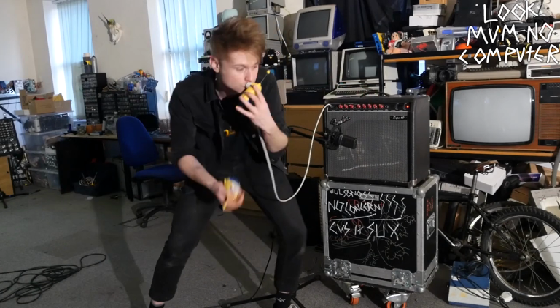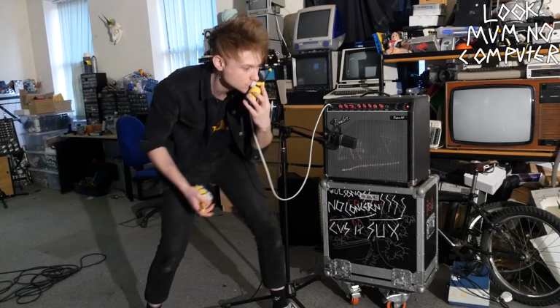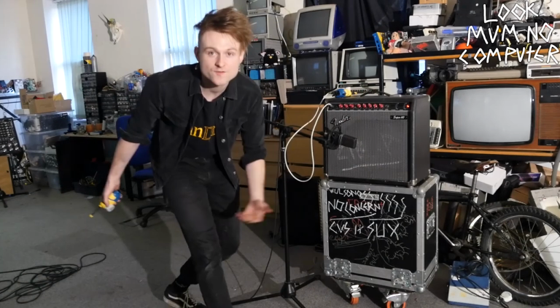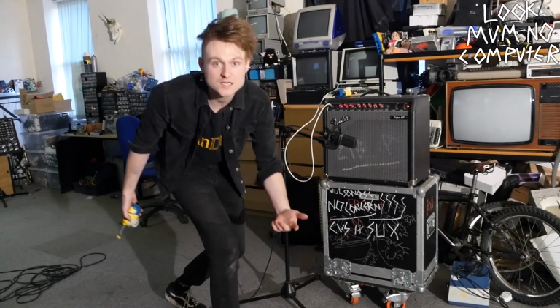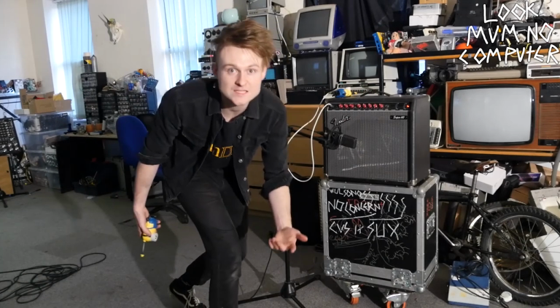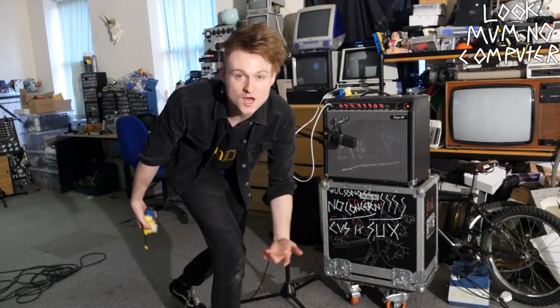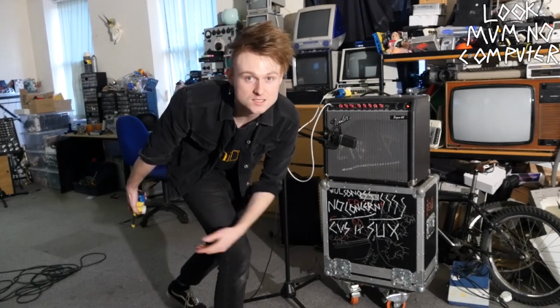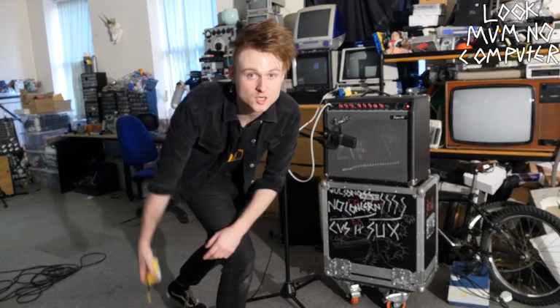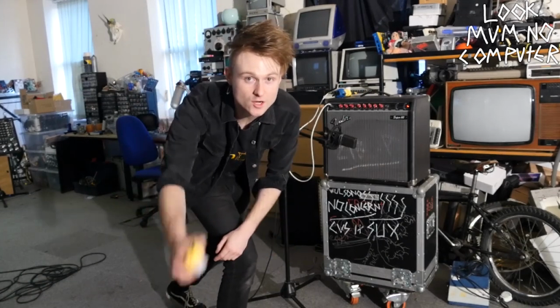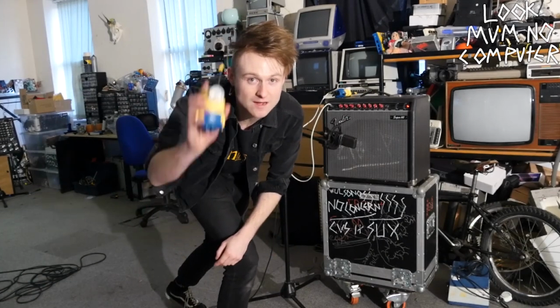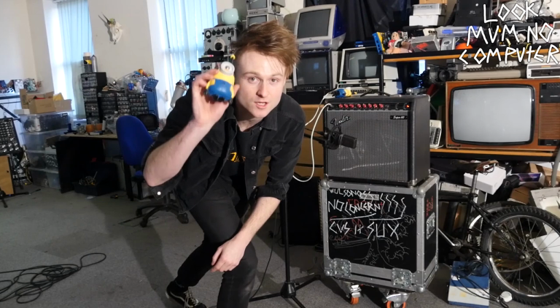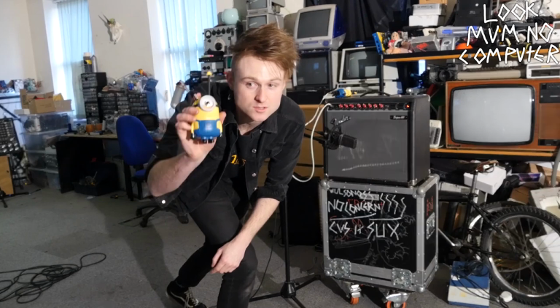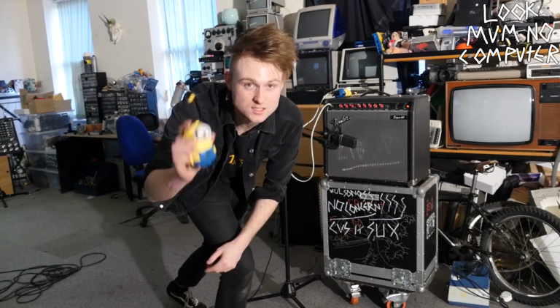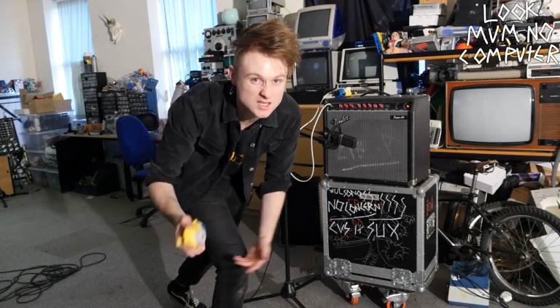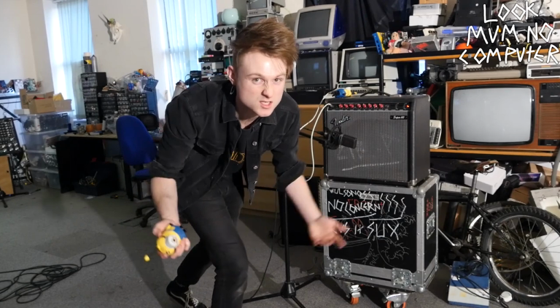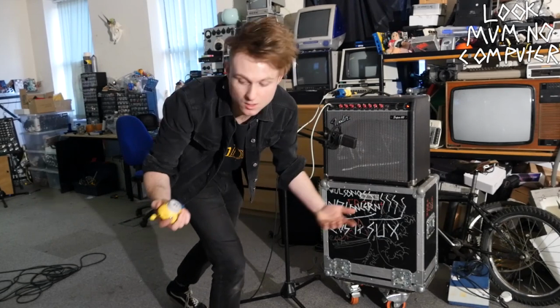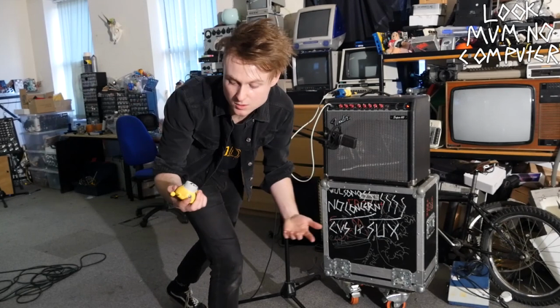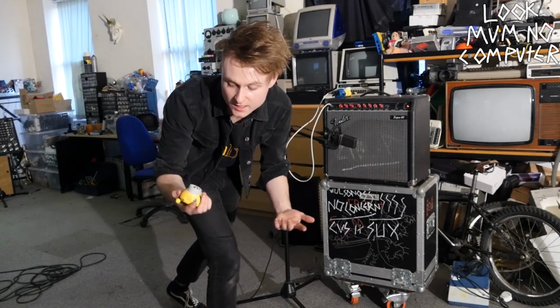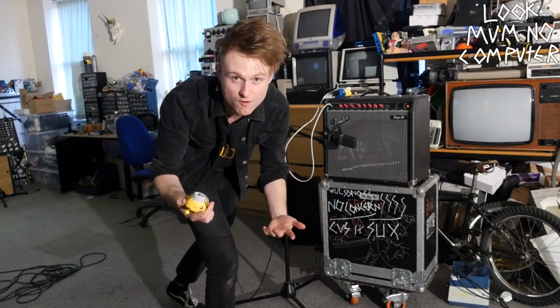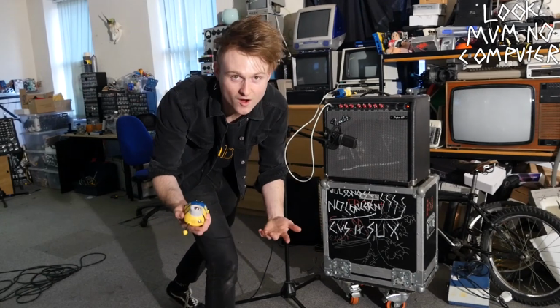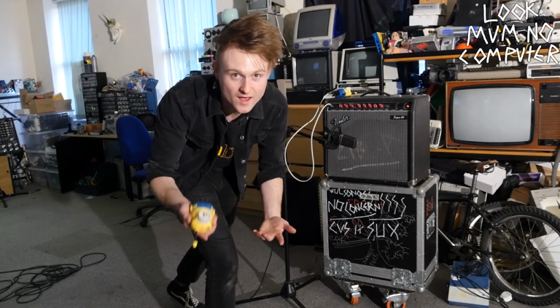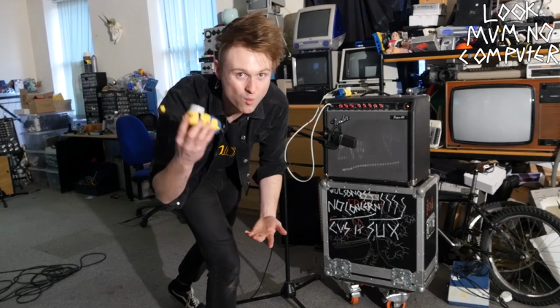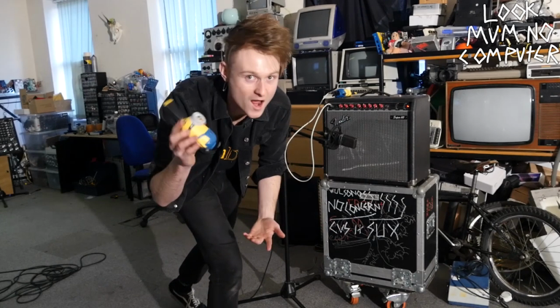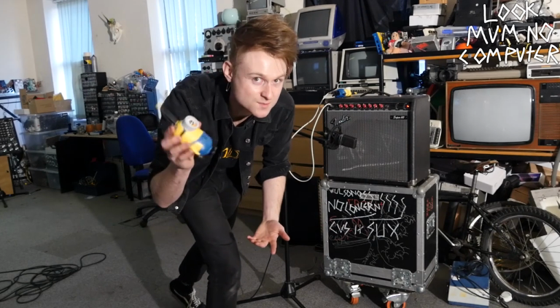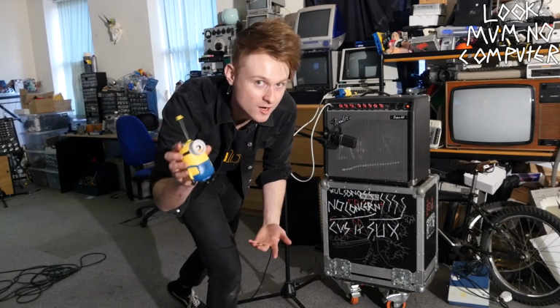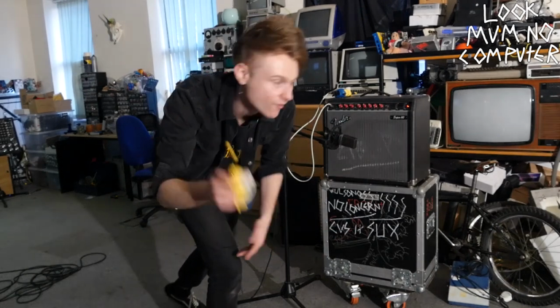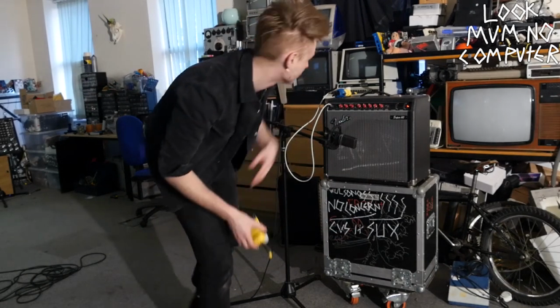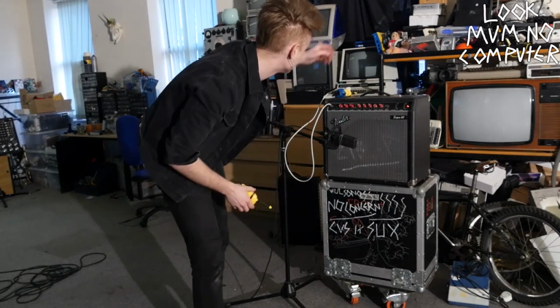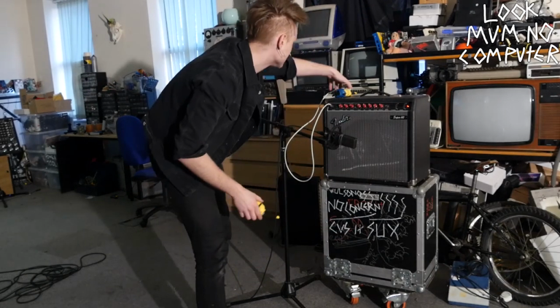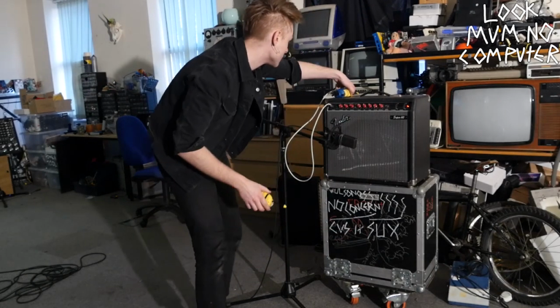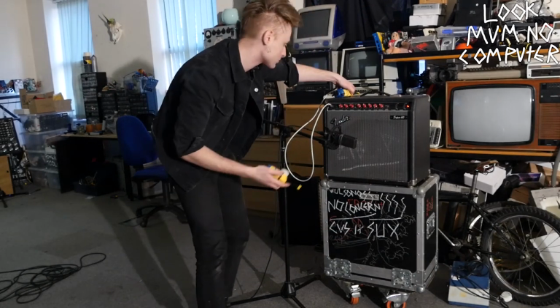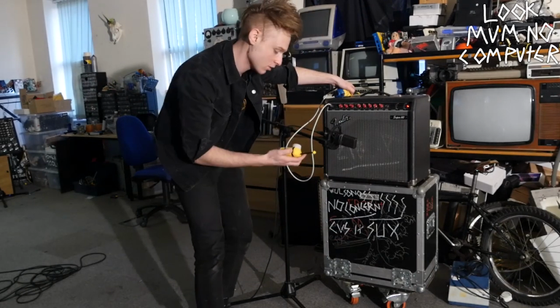So first things first, I'm going to show you how to use this as just a grotty lo-fi wireless microphone. Let's turn this one on.